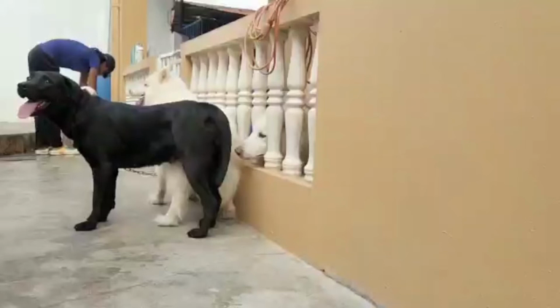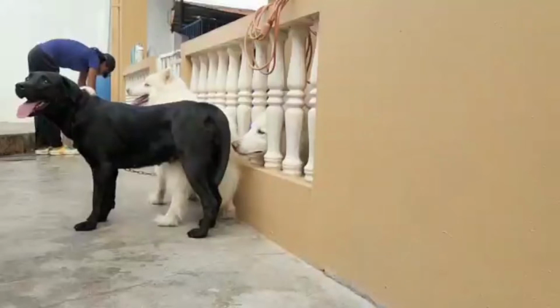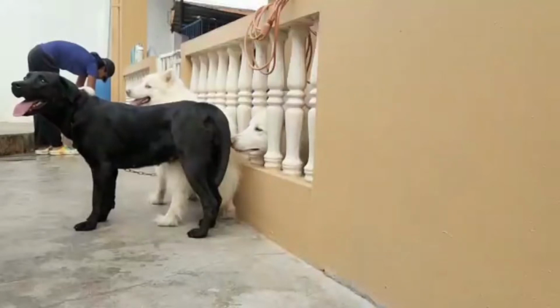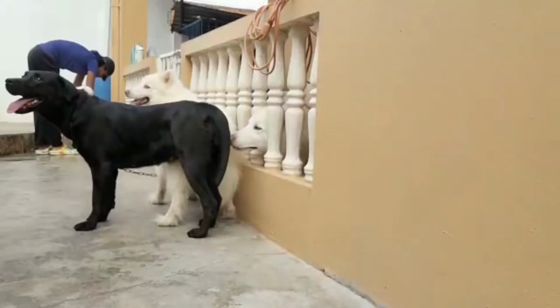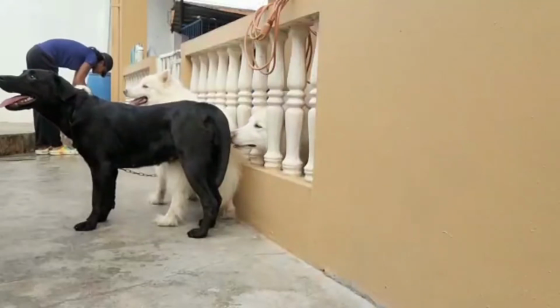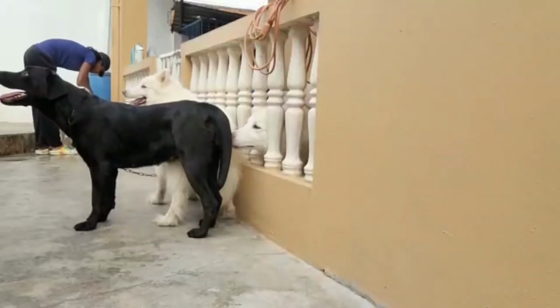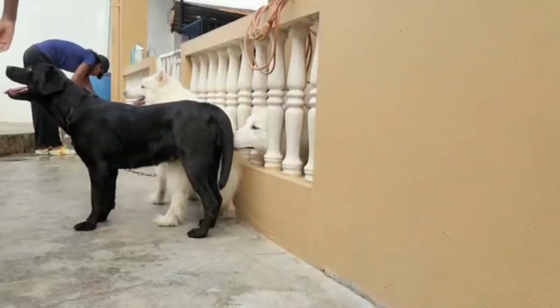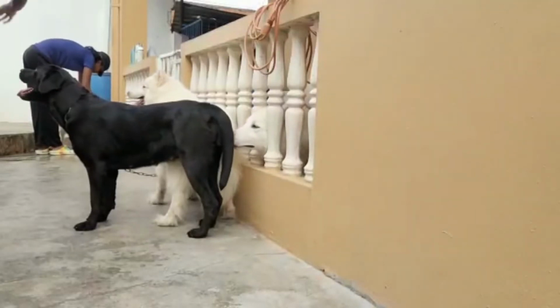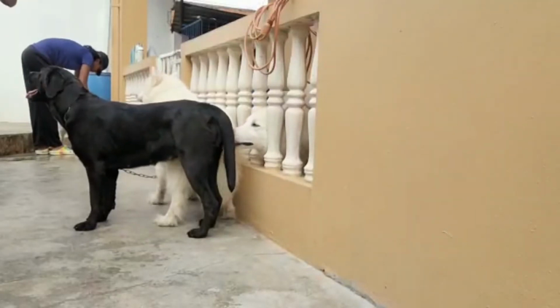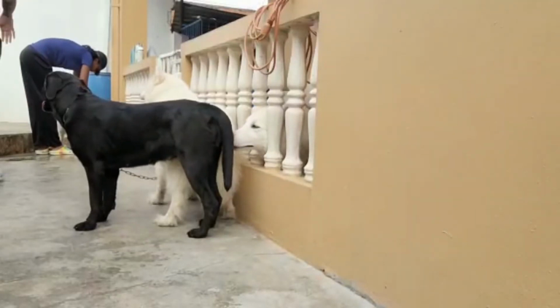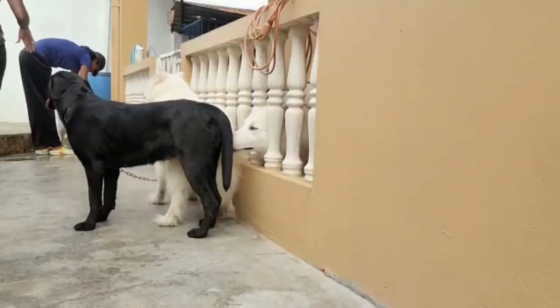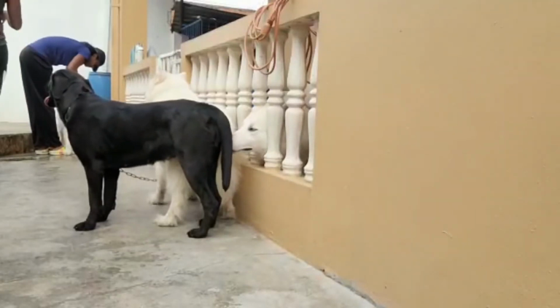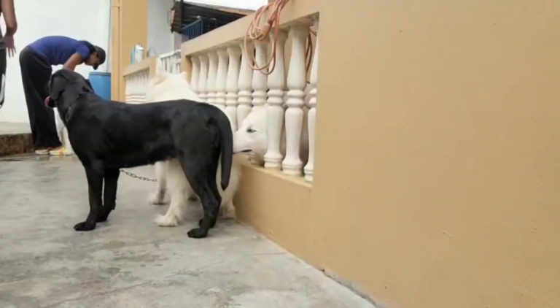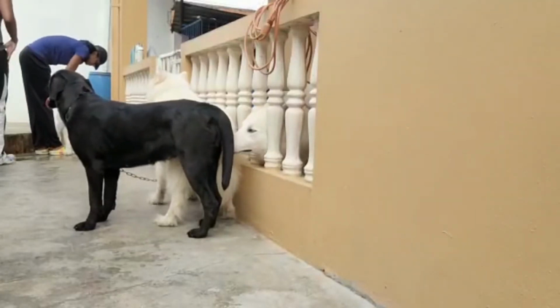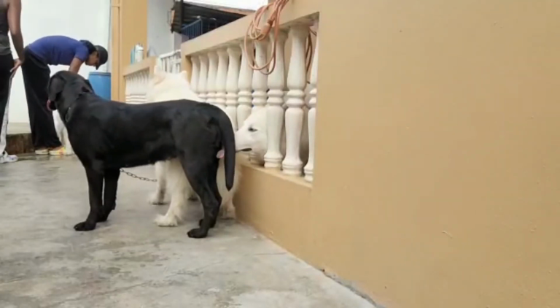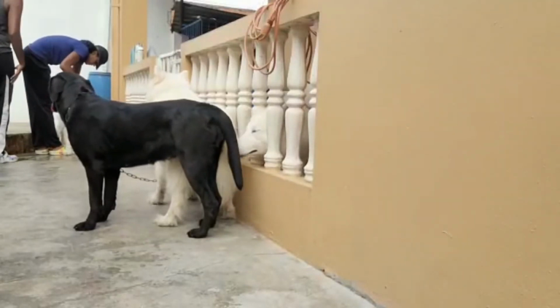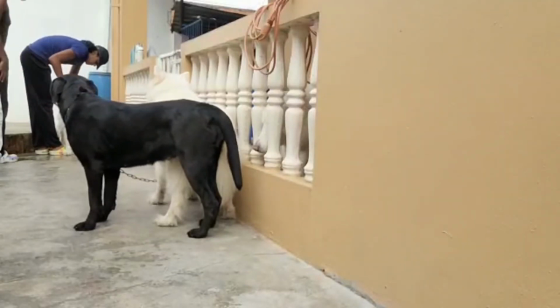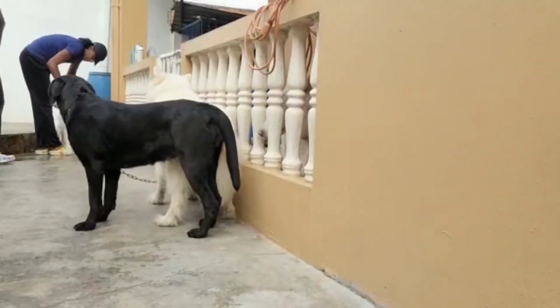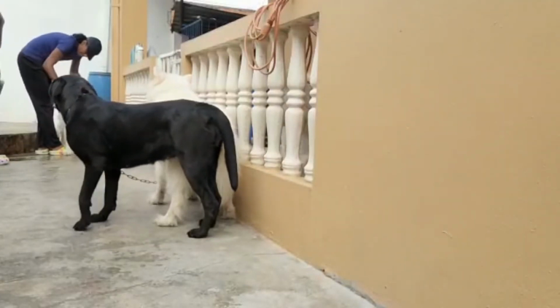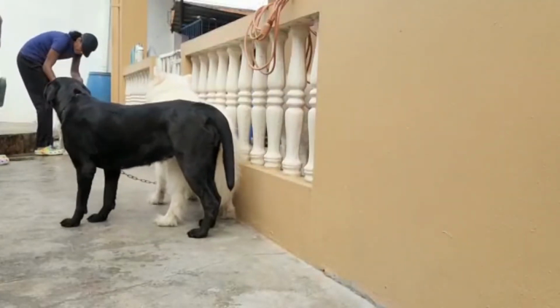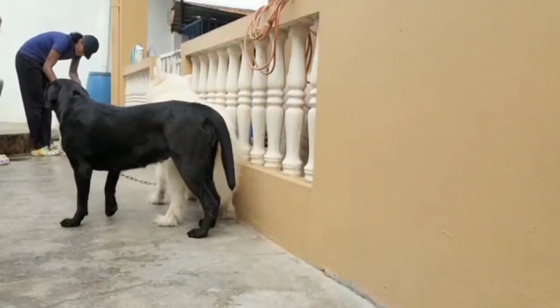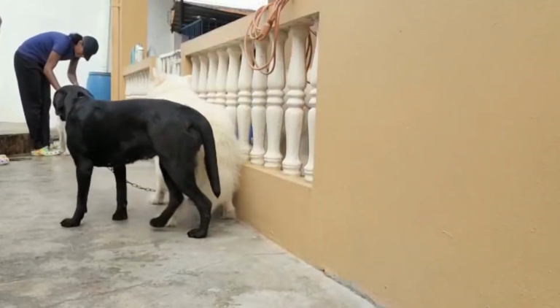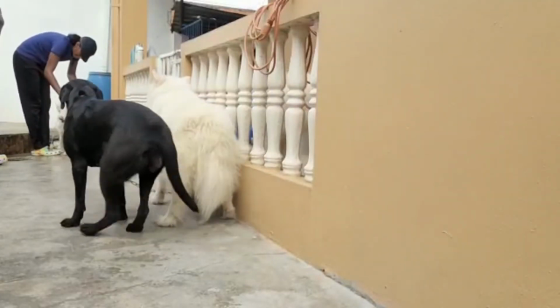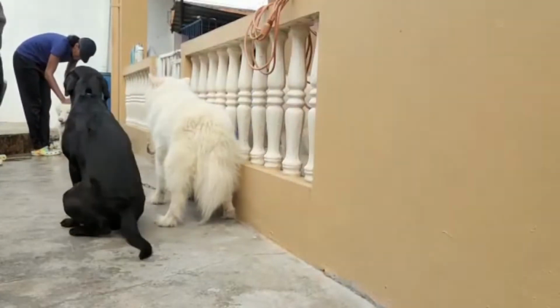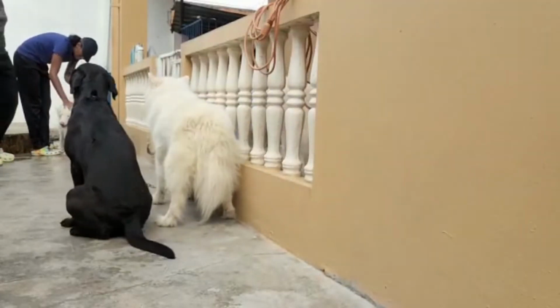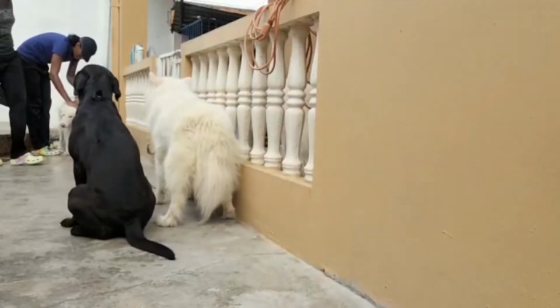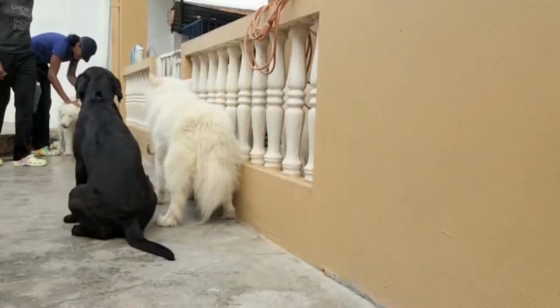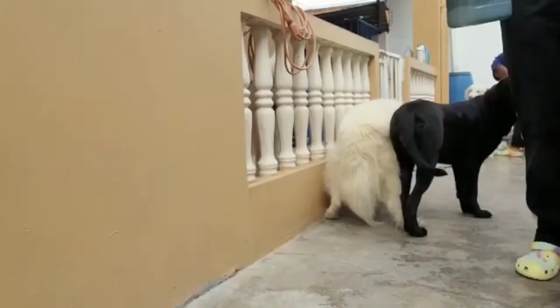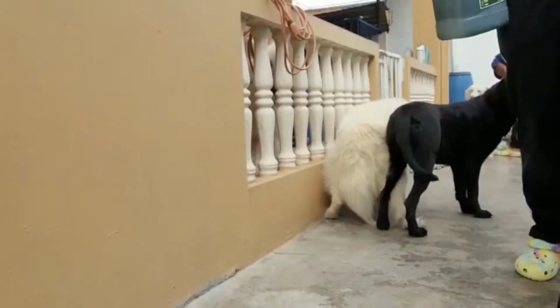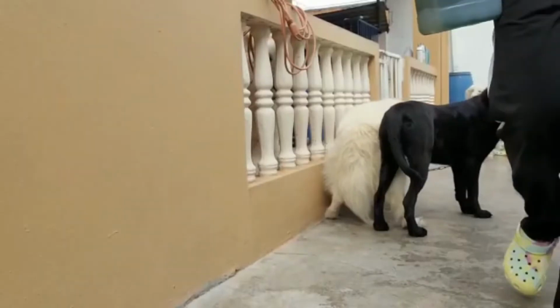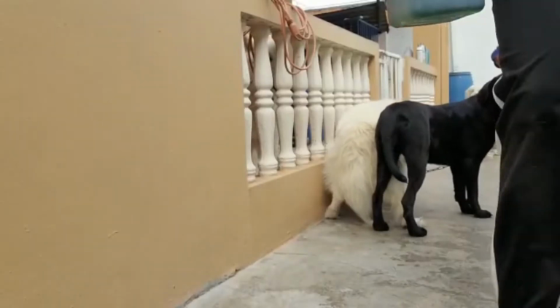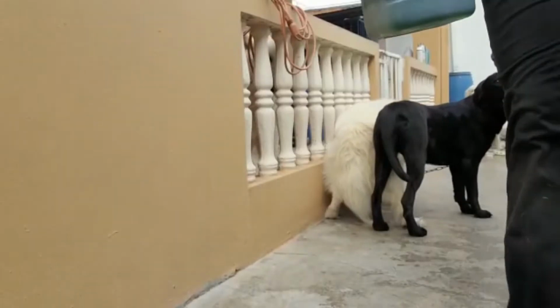Six dogs versus two humans and one bath day. Let's begin.